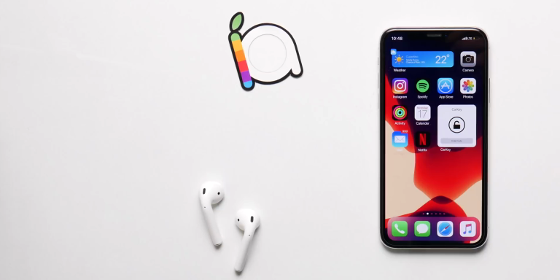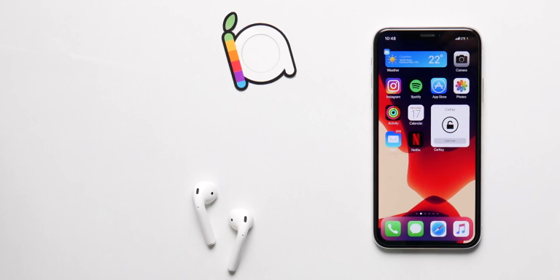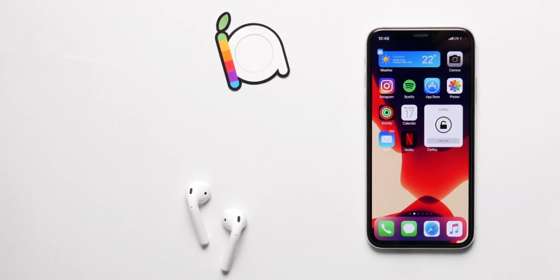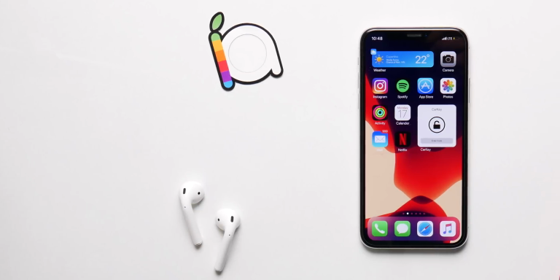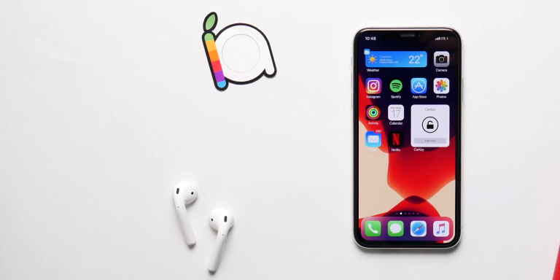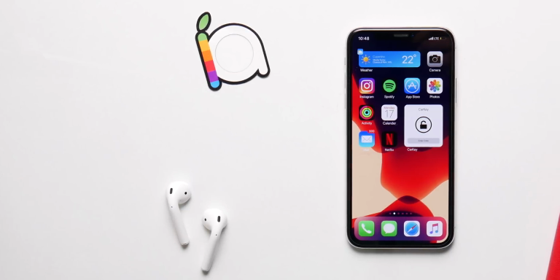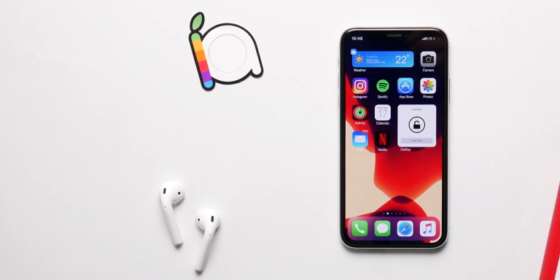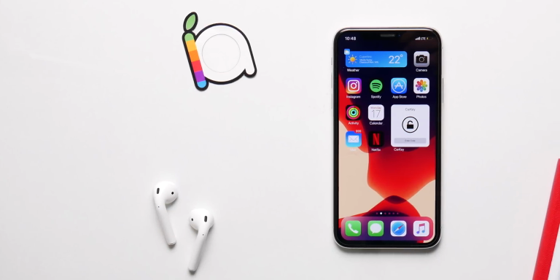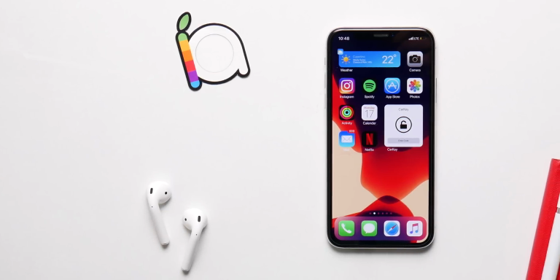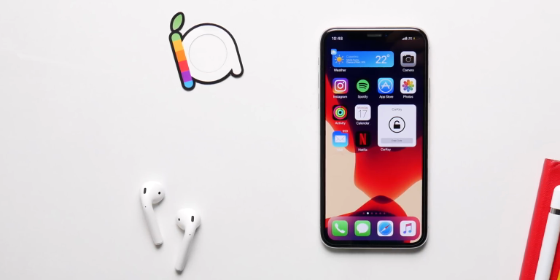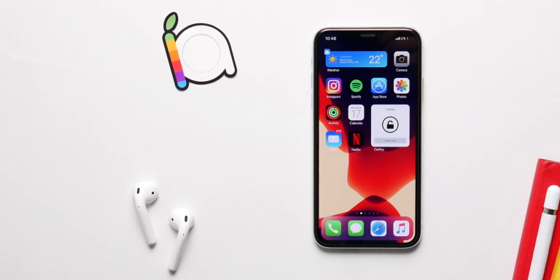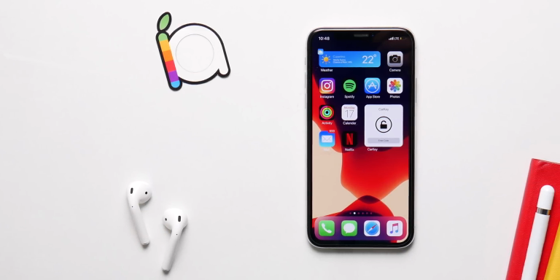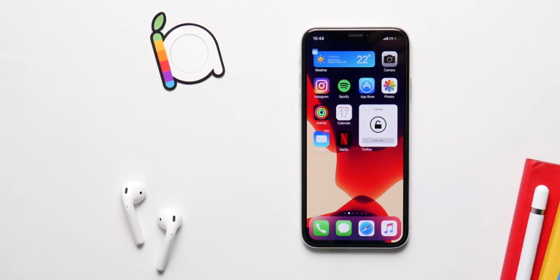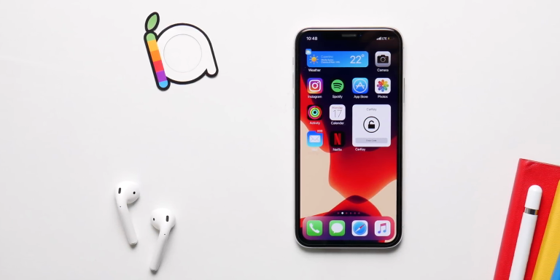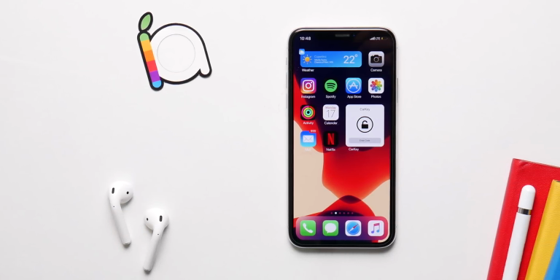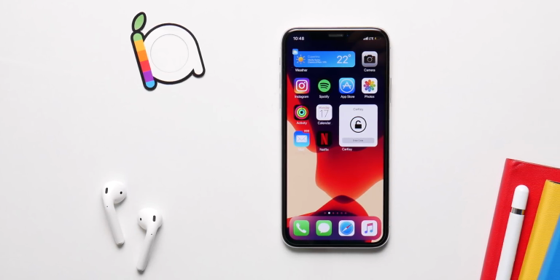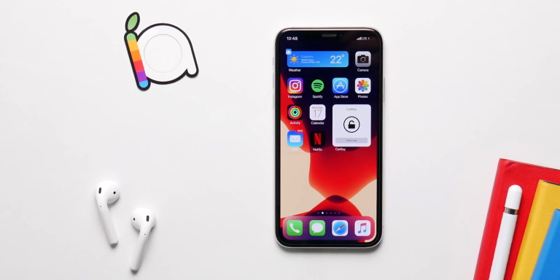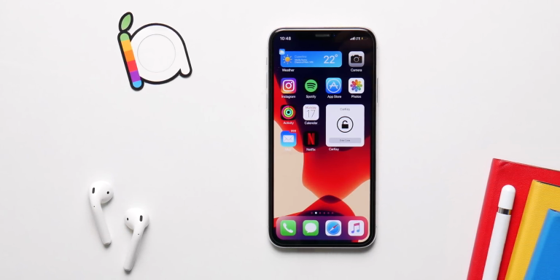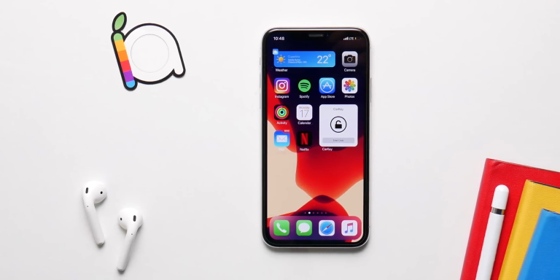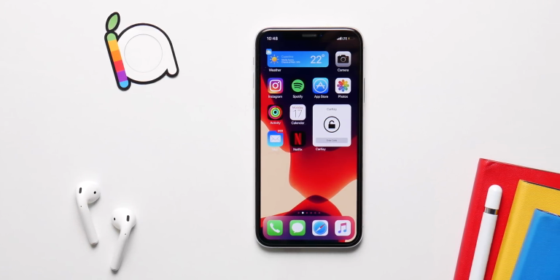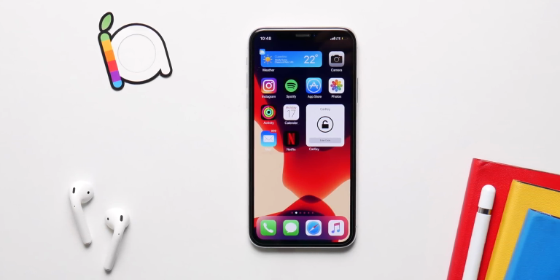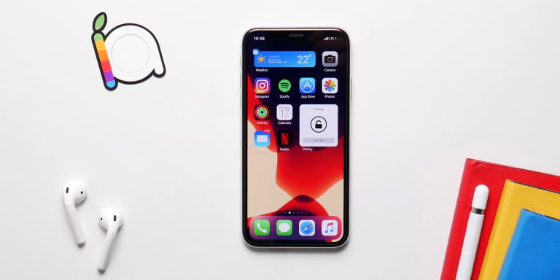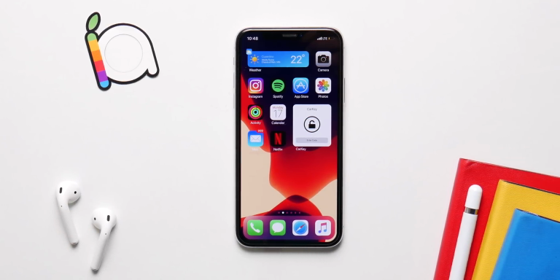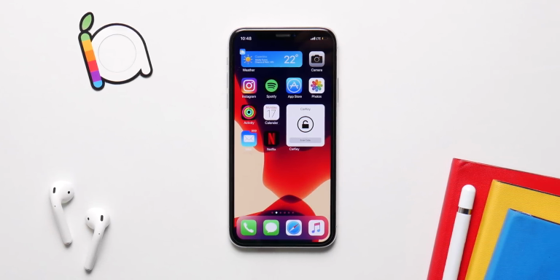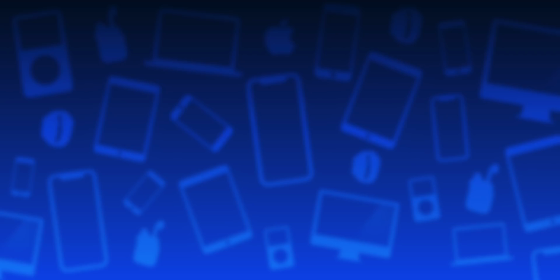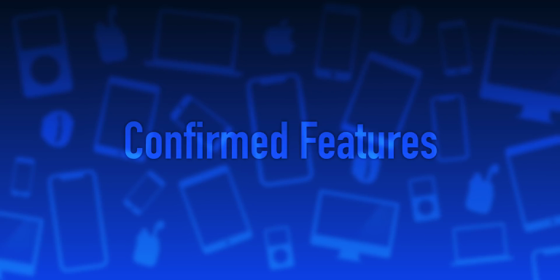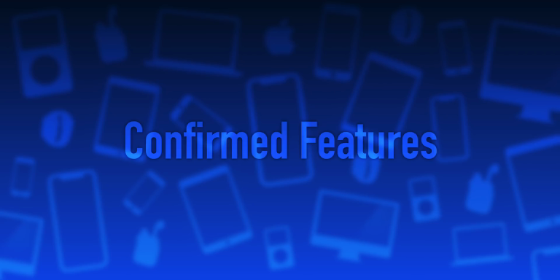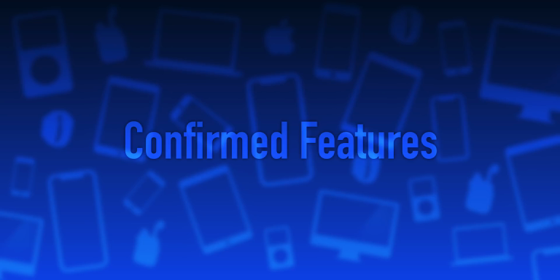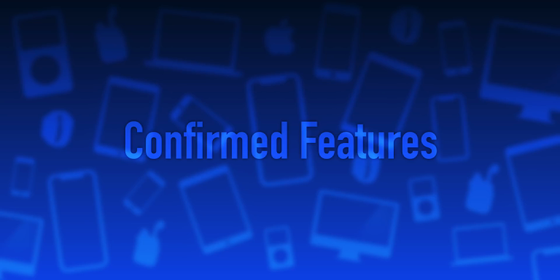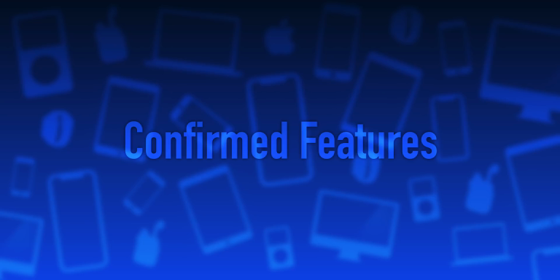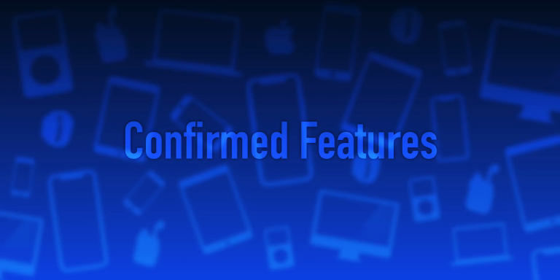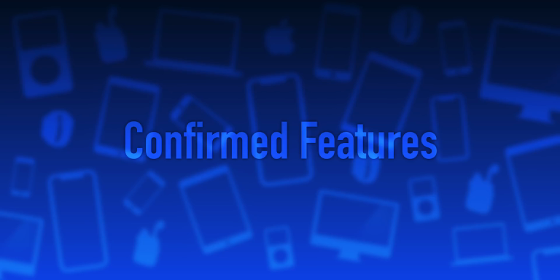What's up guys, I am back. iOS 14 is just a week away and these are all the confirmed features.